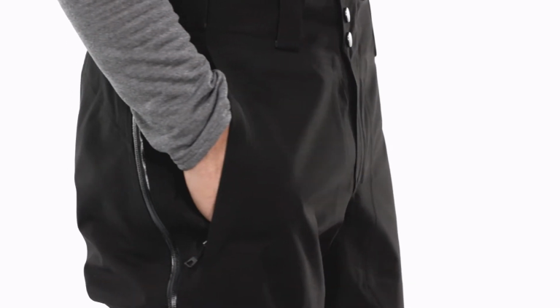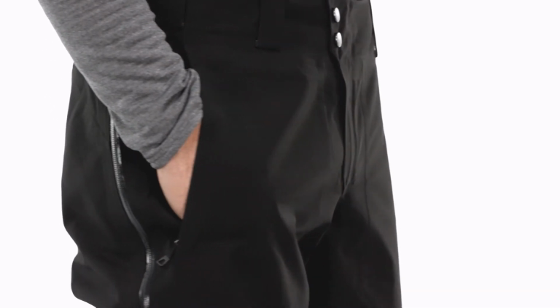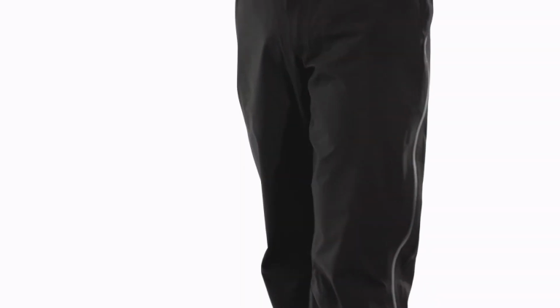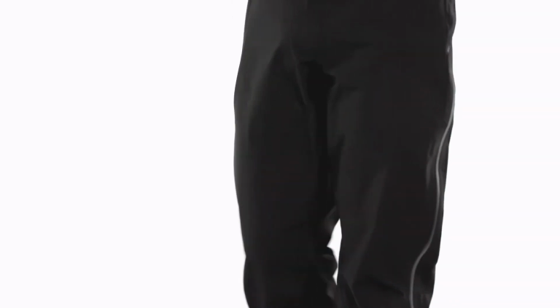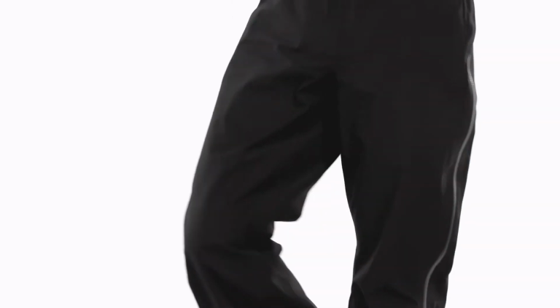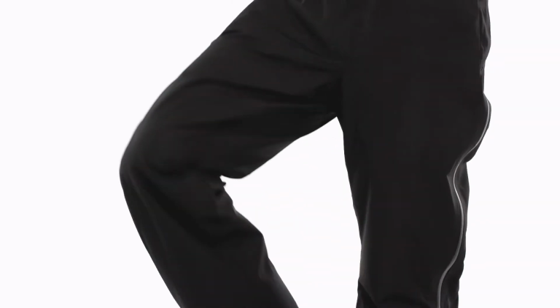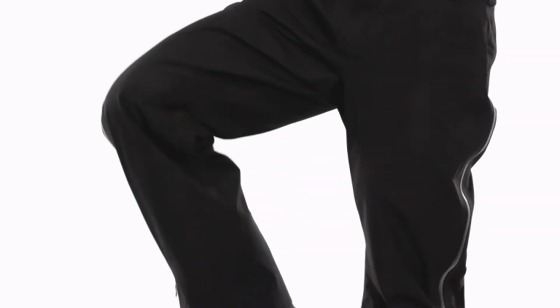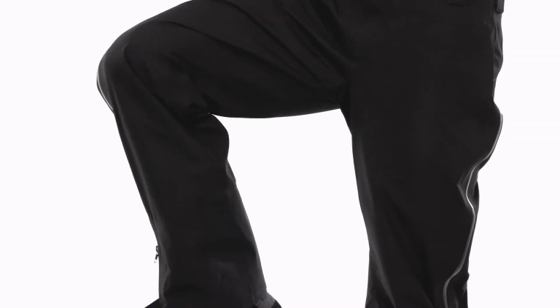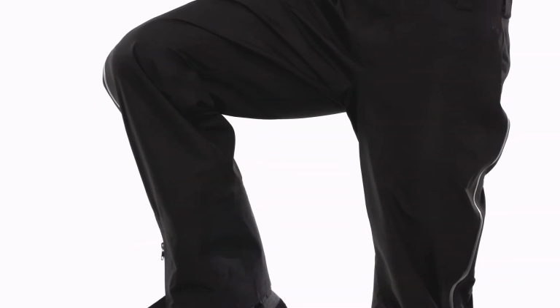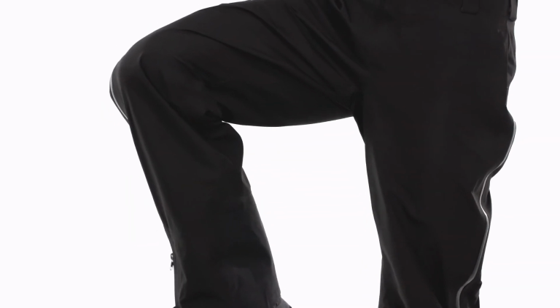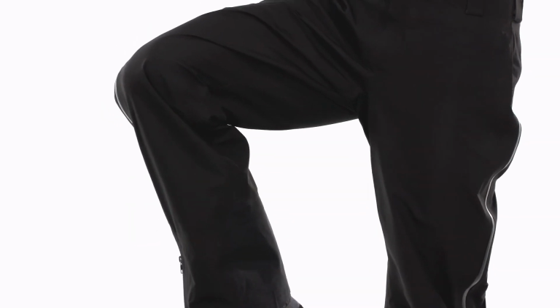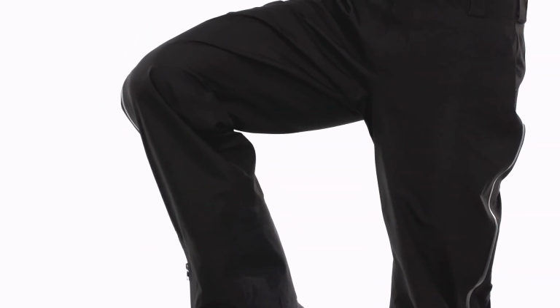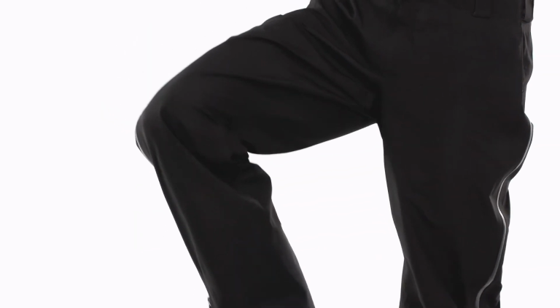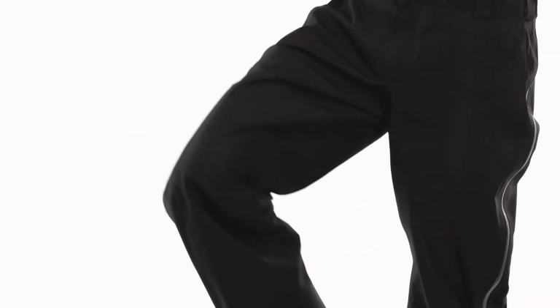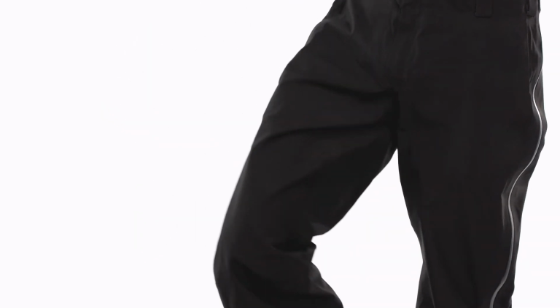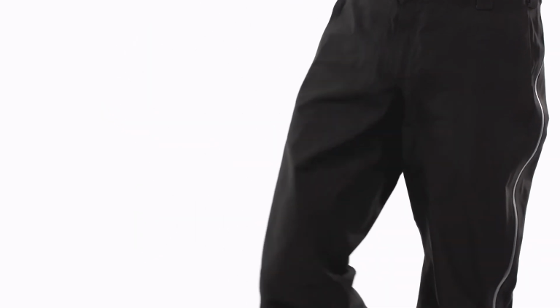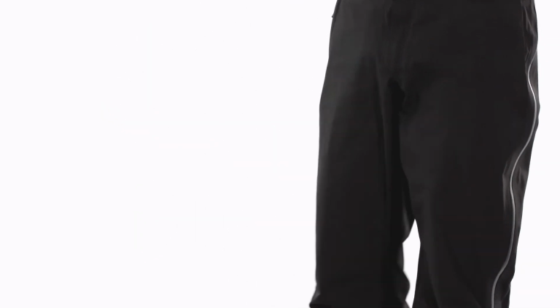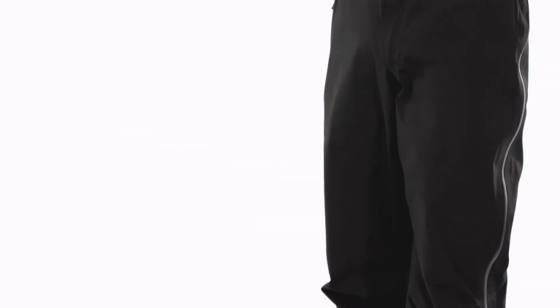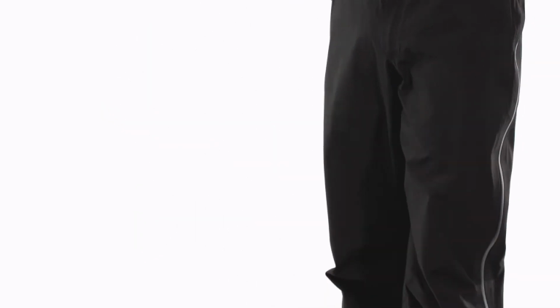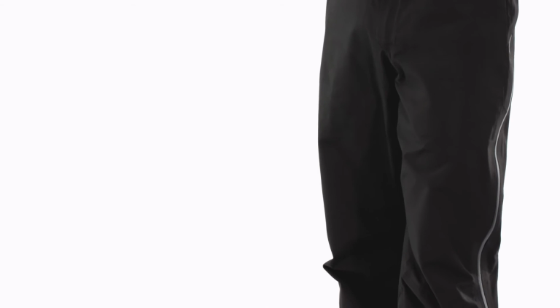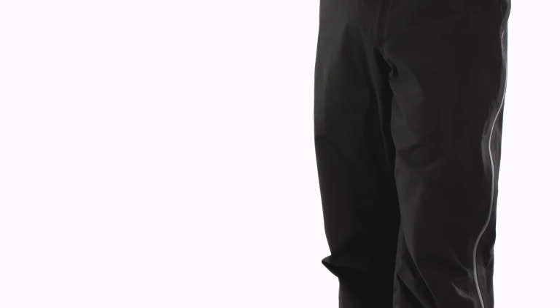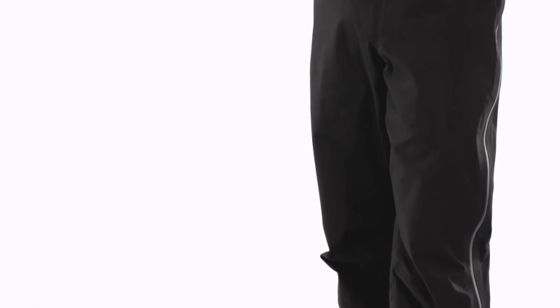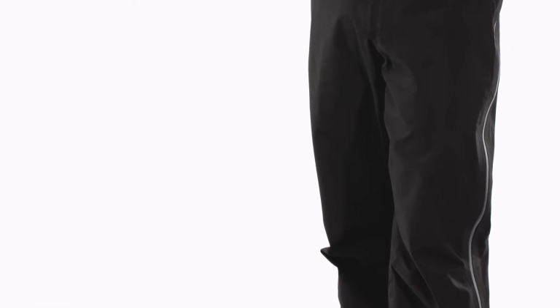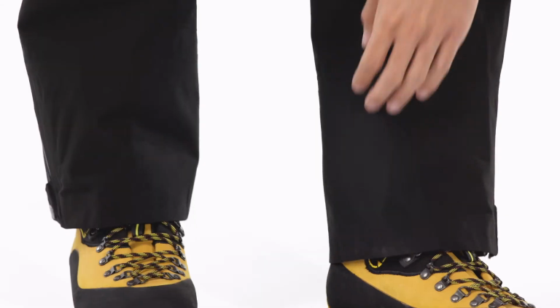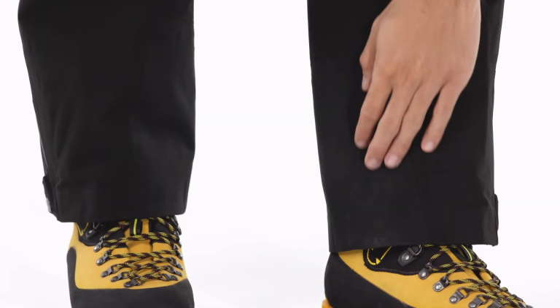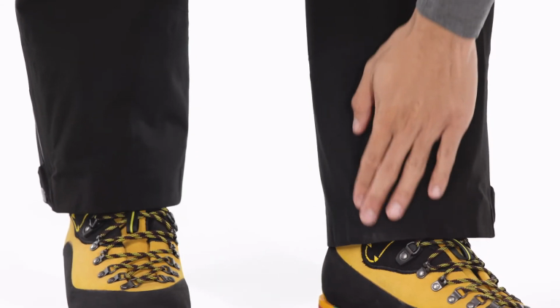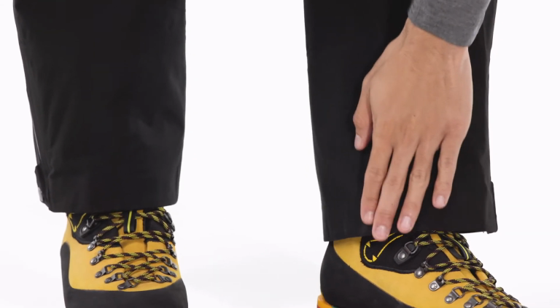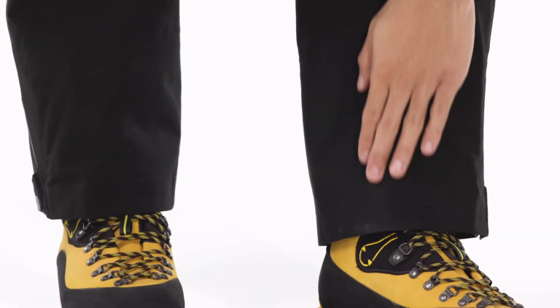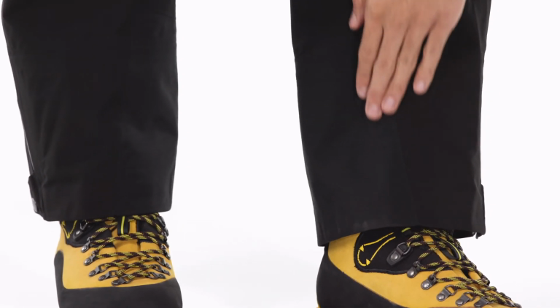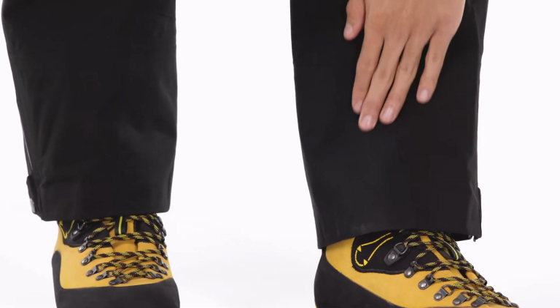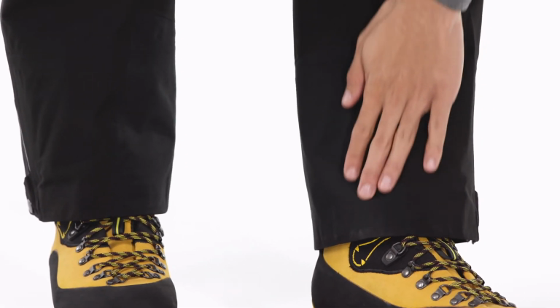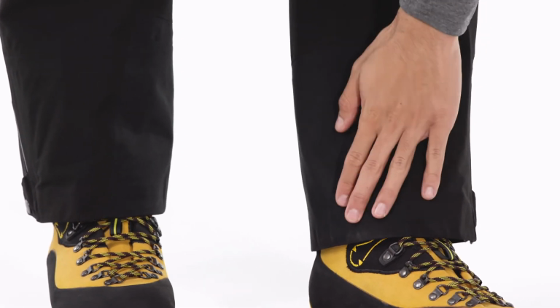An articulated pattern and gusseted crotch allow ease of movement and comfort under a harness. The double cuff has a durable scuff guard.